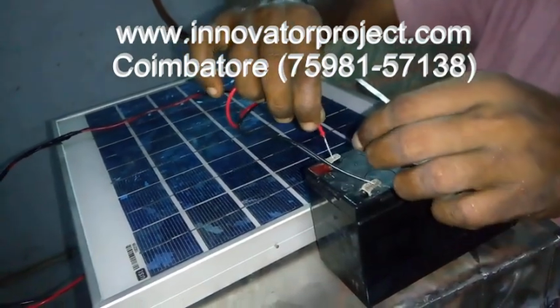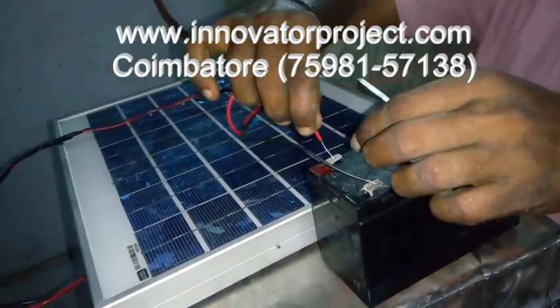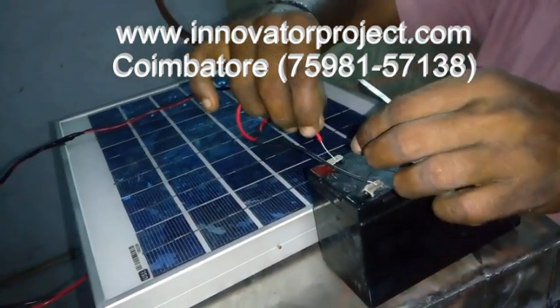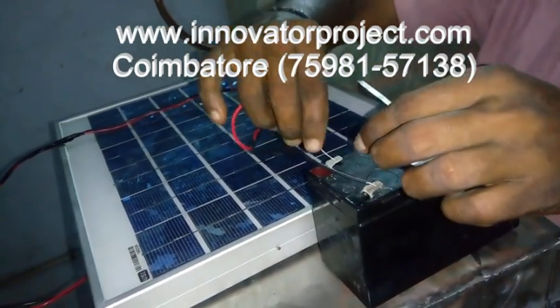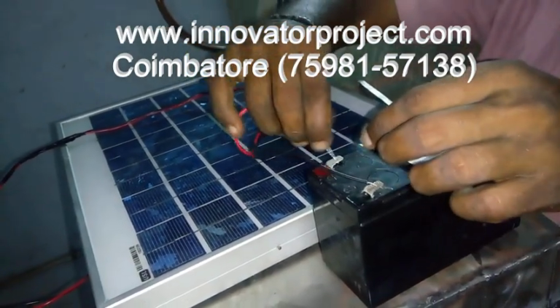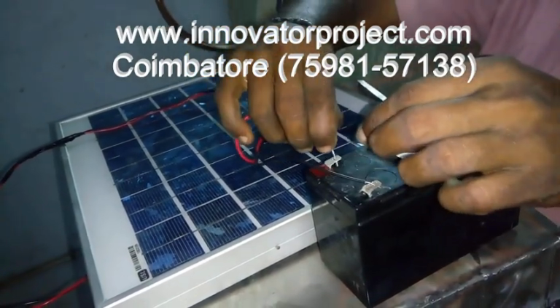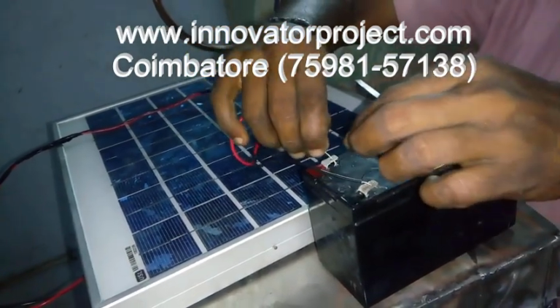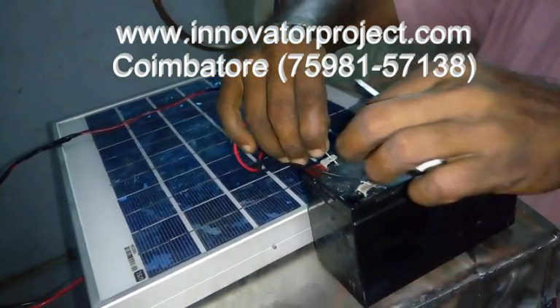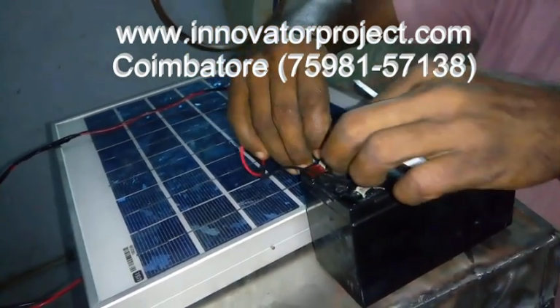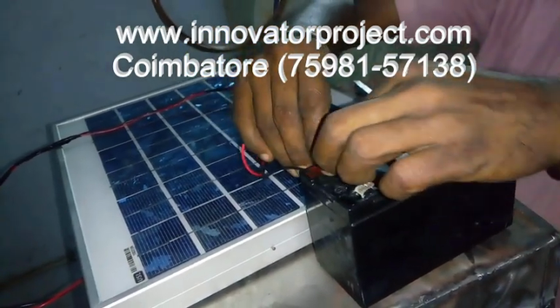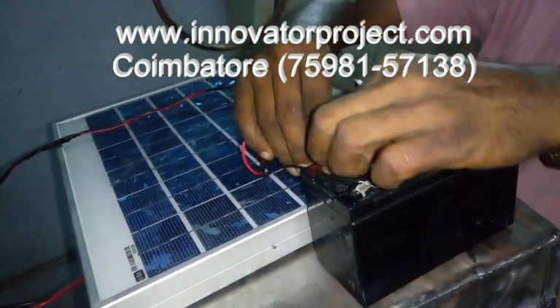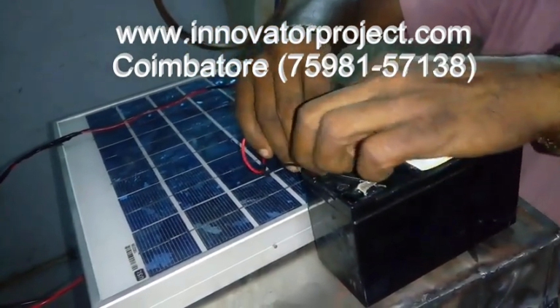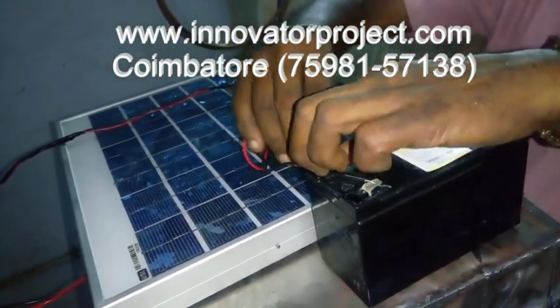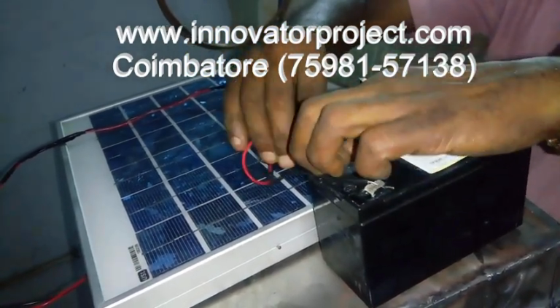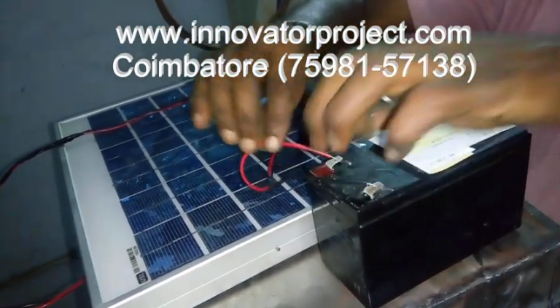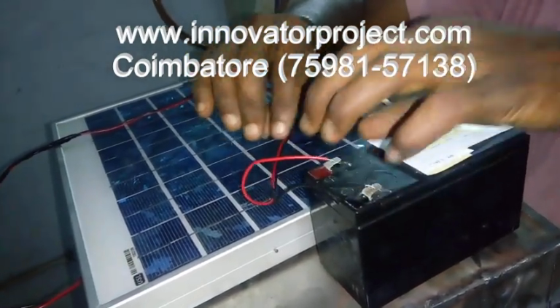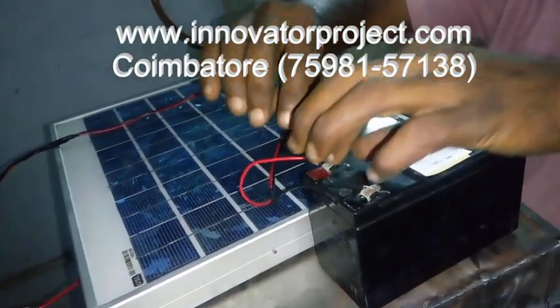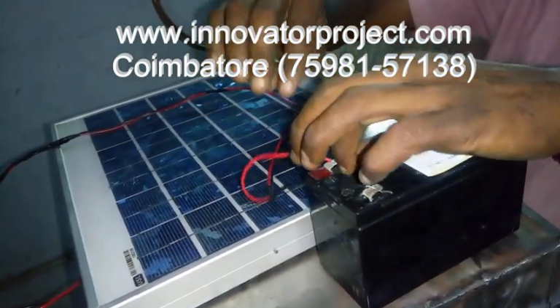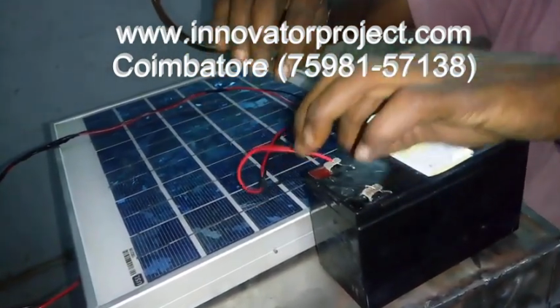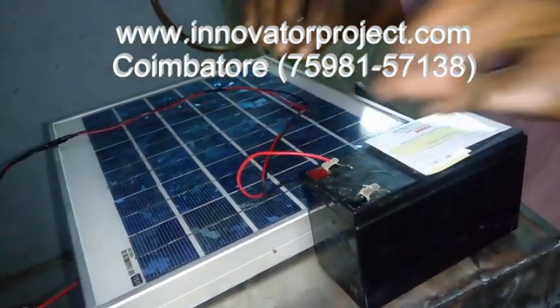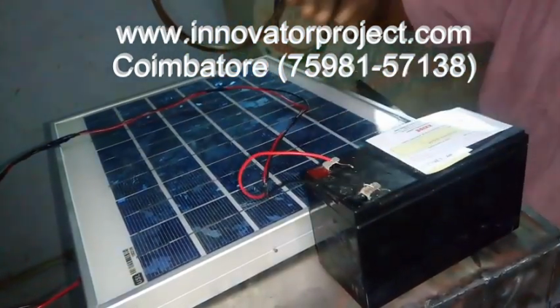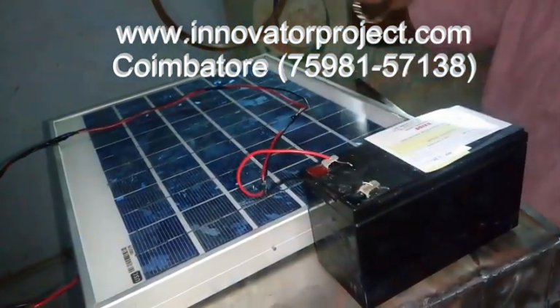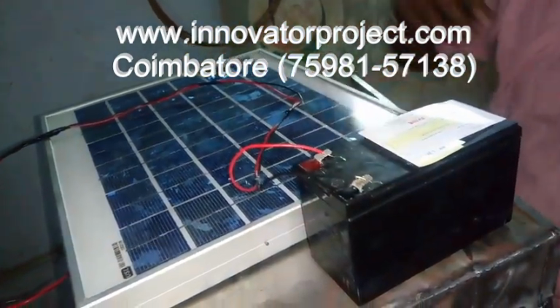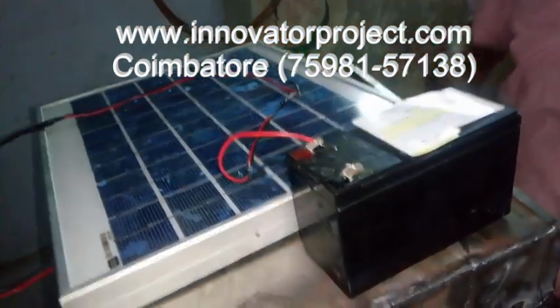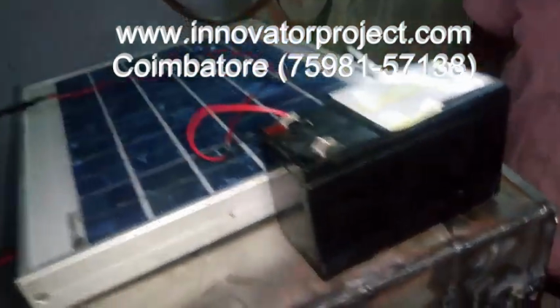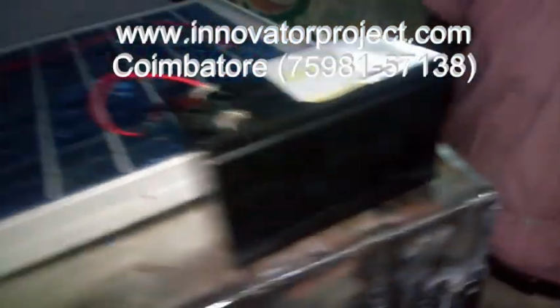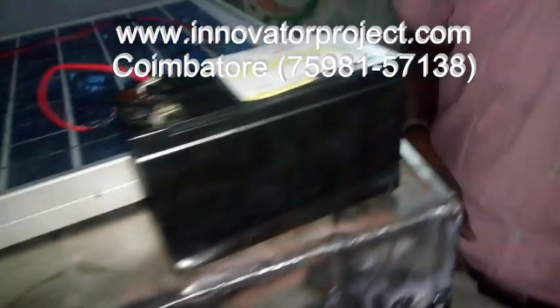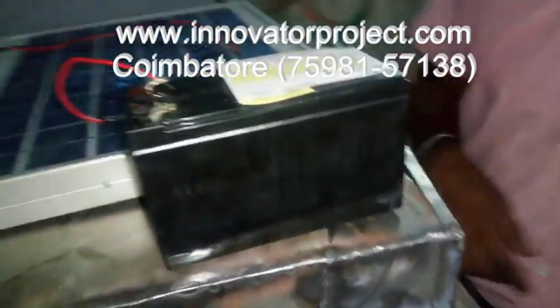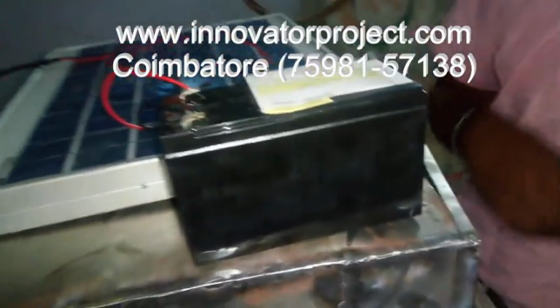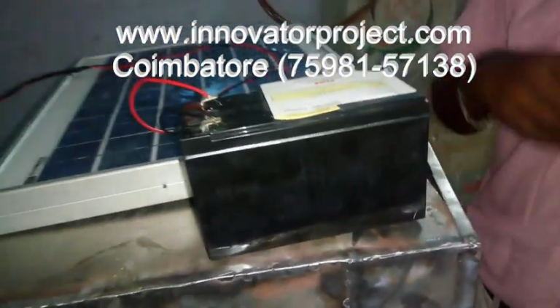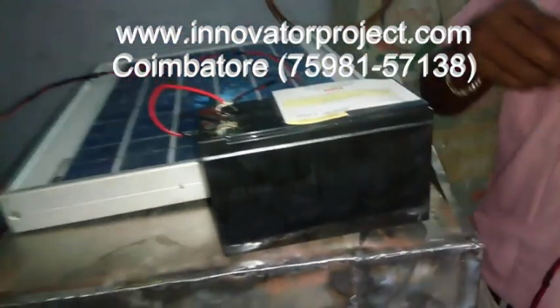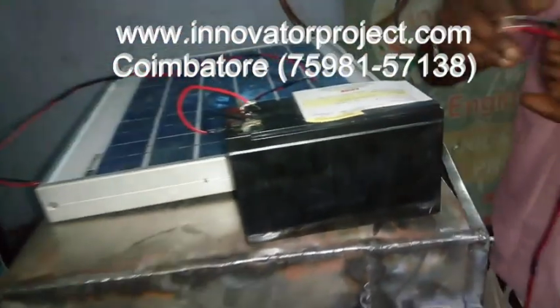This battery is 12 volt, 7 ampere. This battery's charging time is 3 to 4 hours.